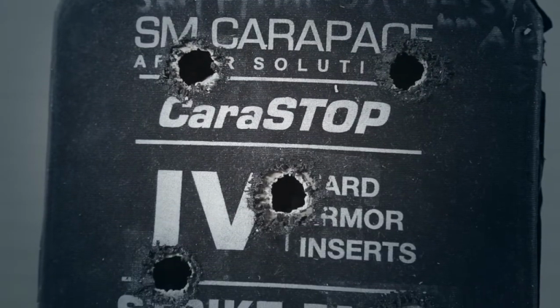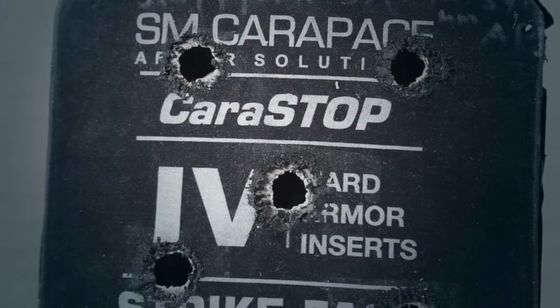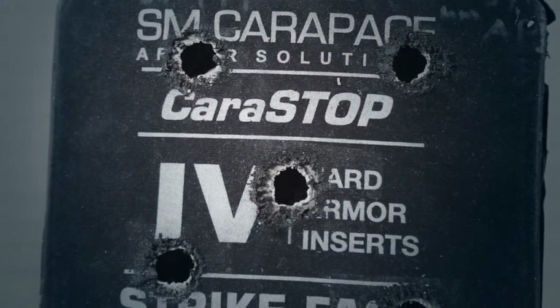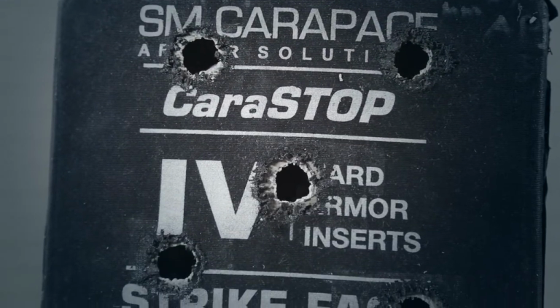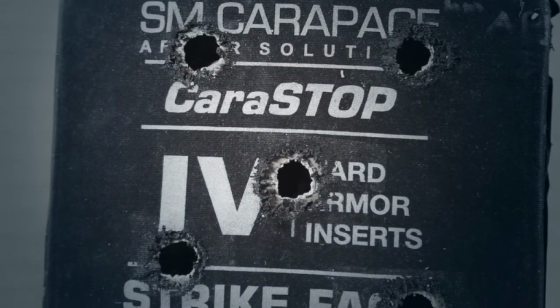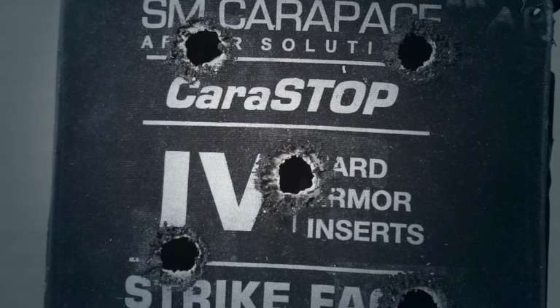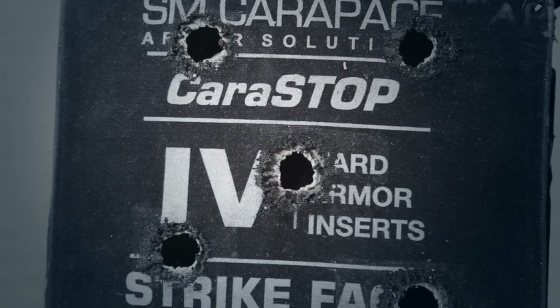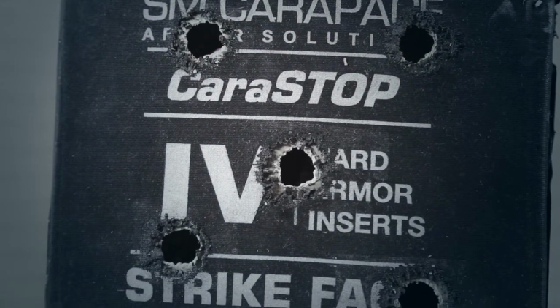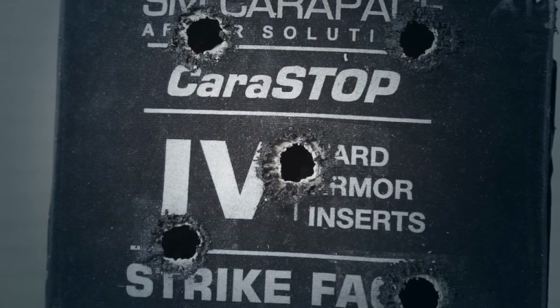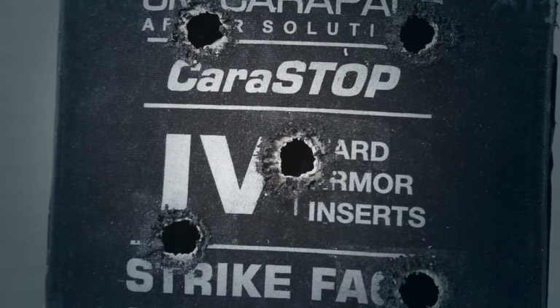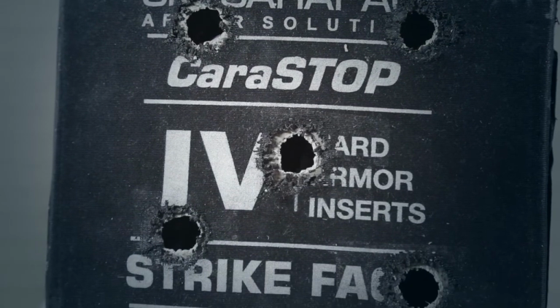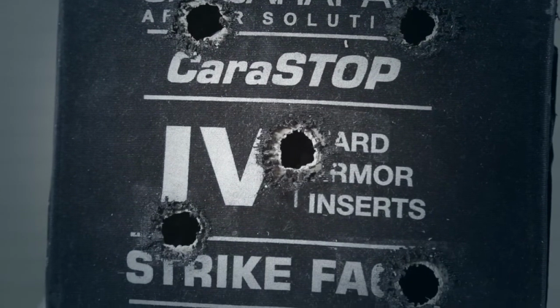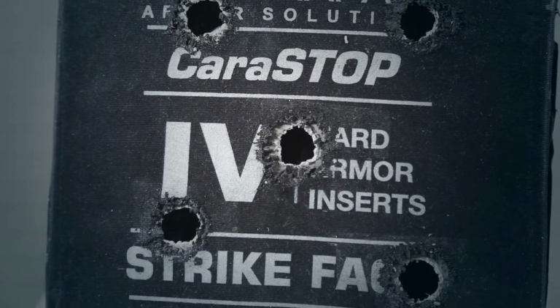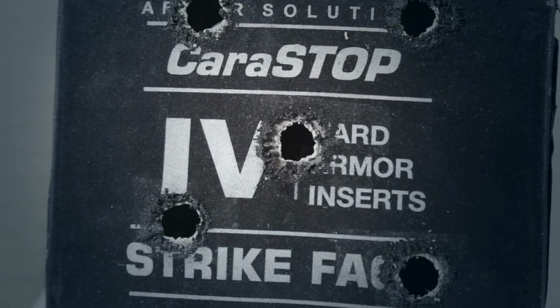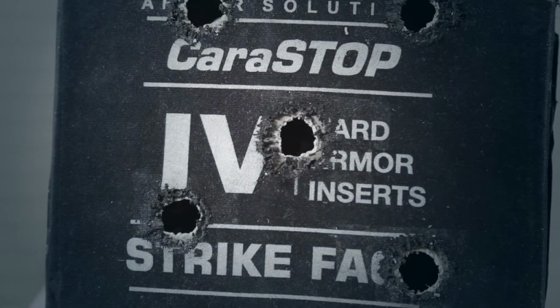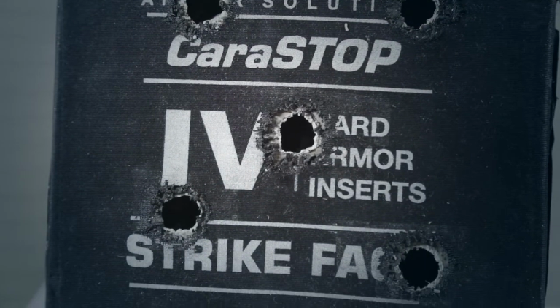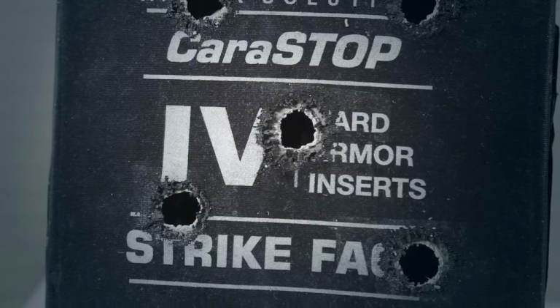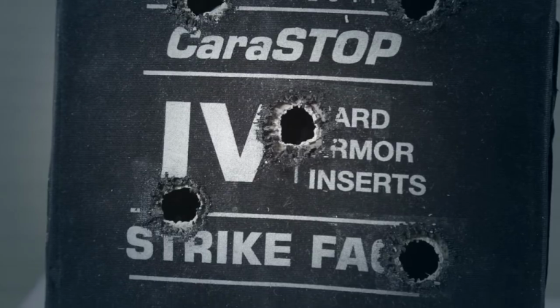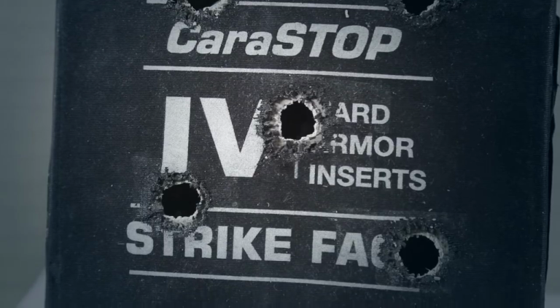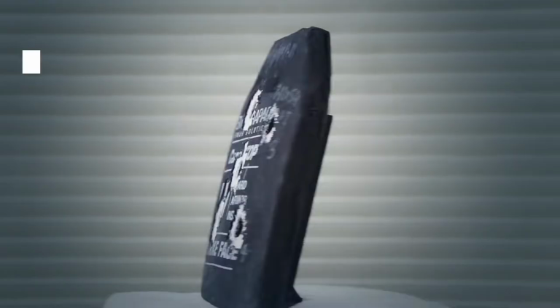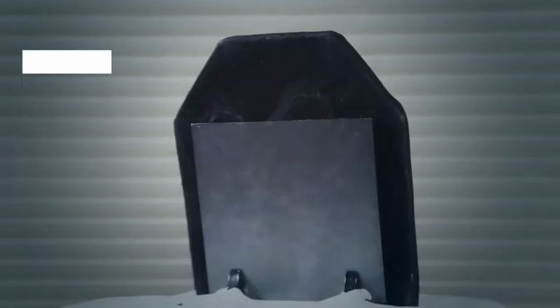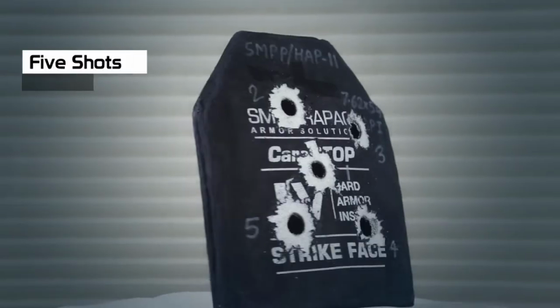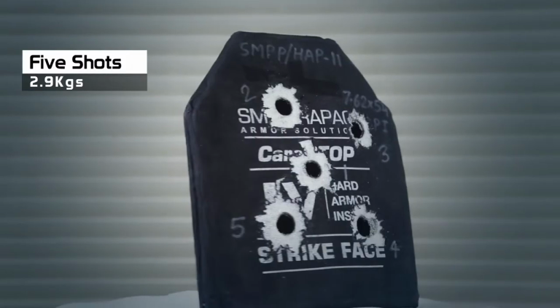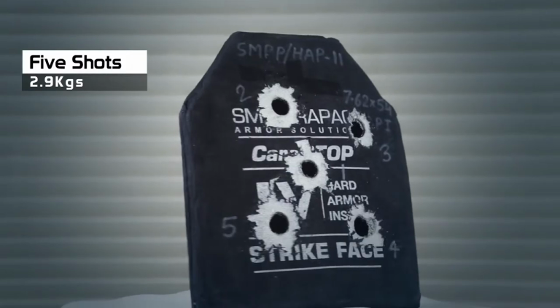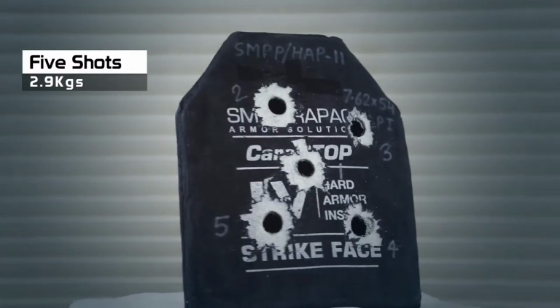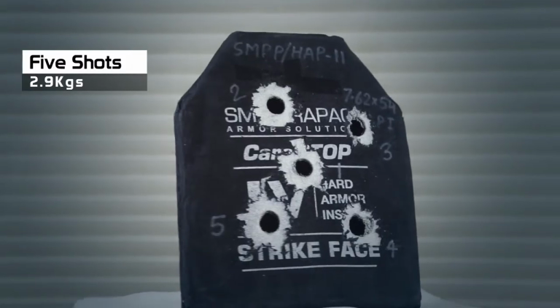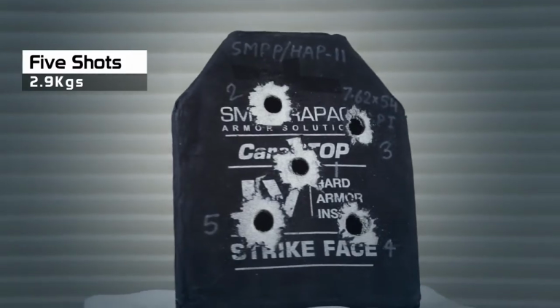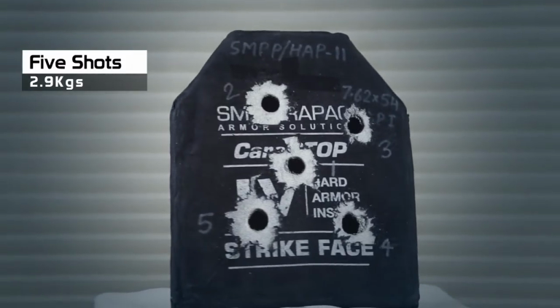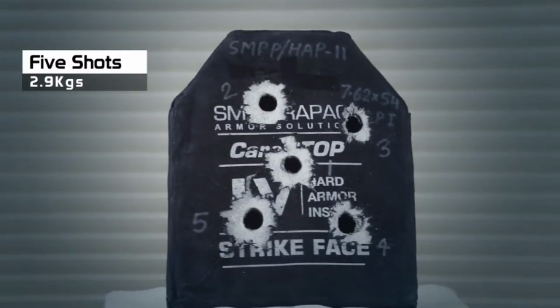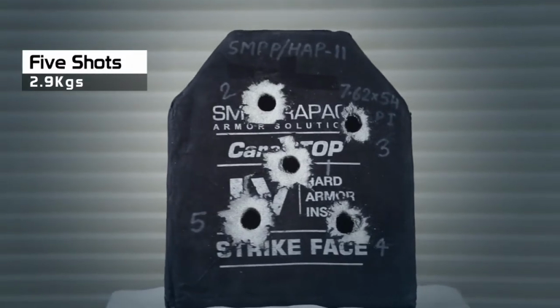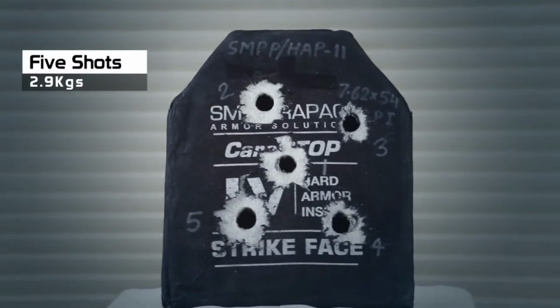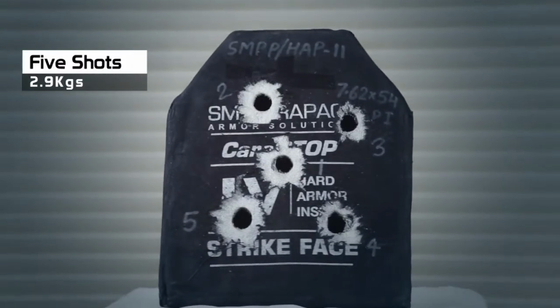At 2.9kg, it absorbs 5 shots. The plate still remains intact.